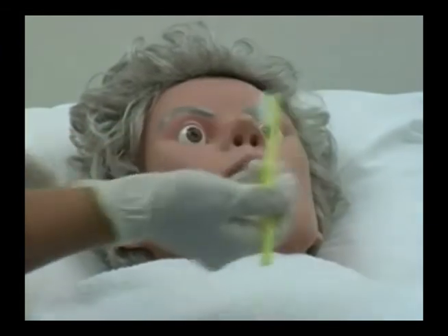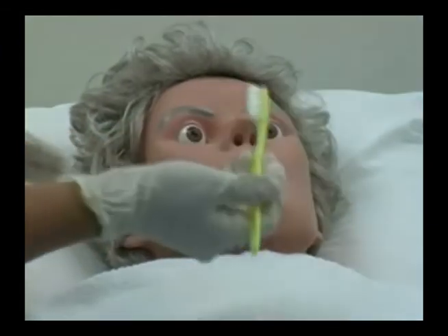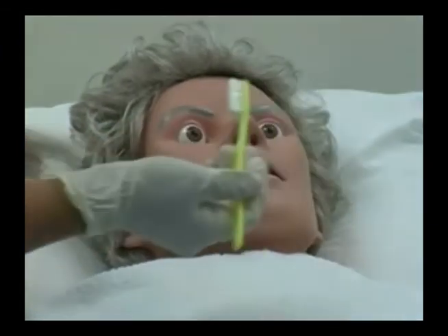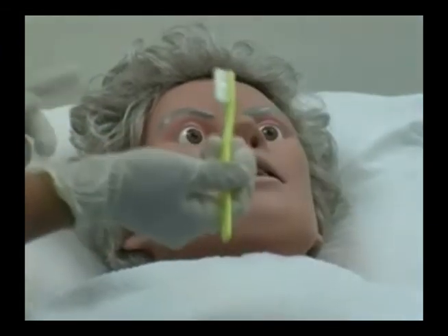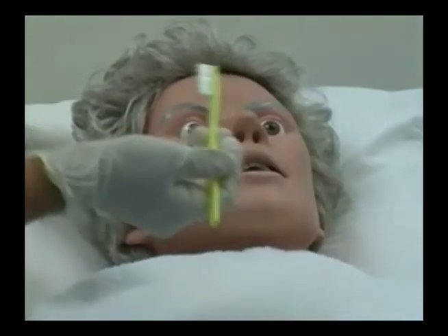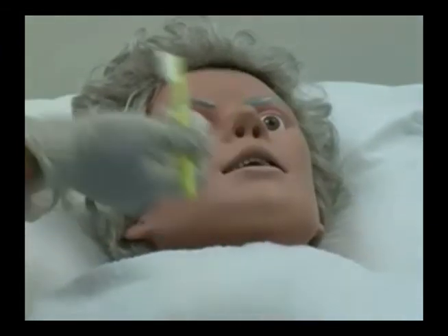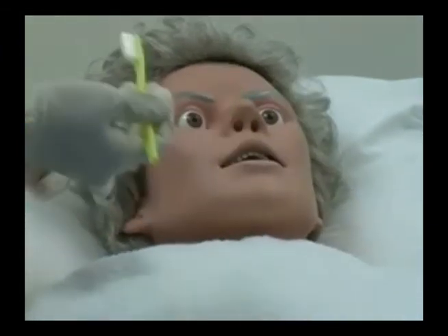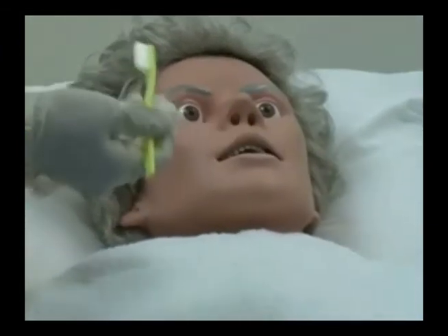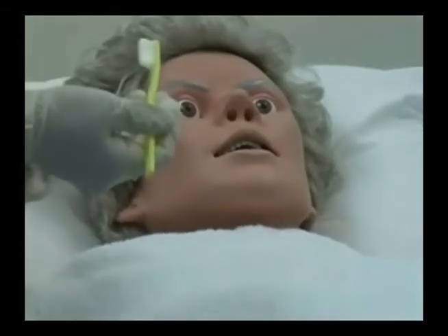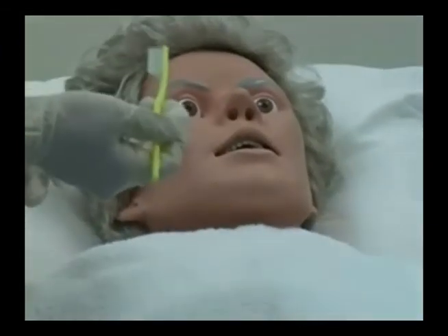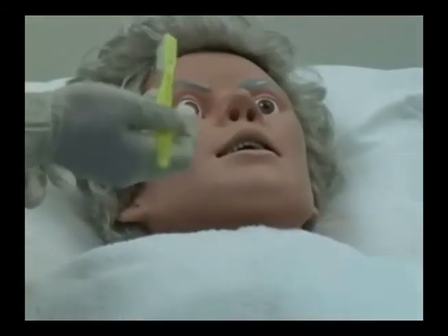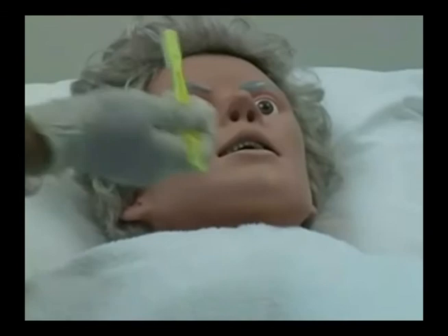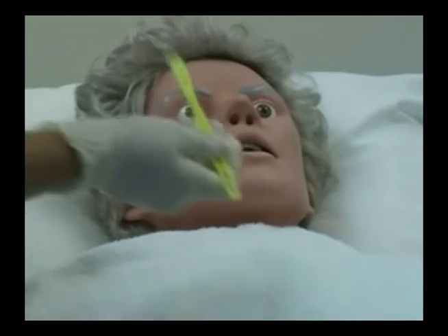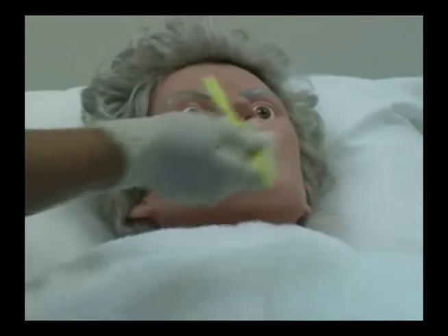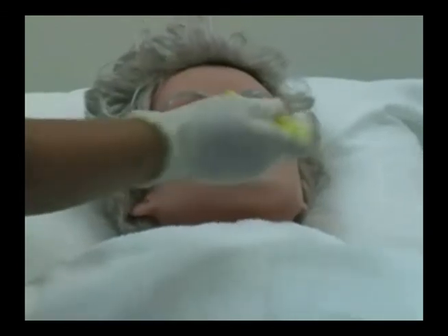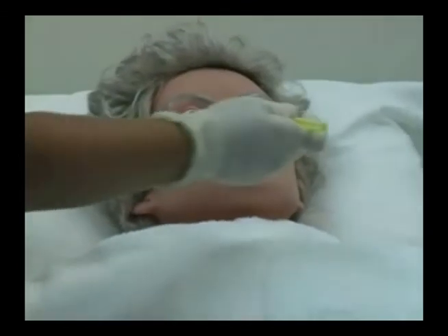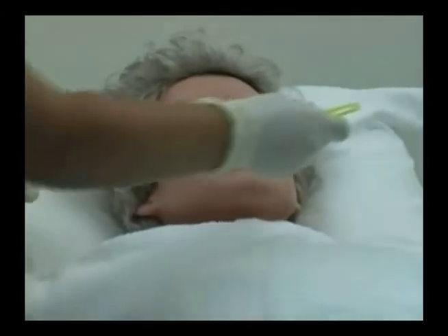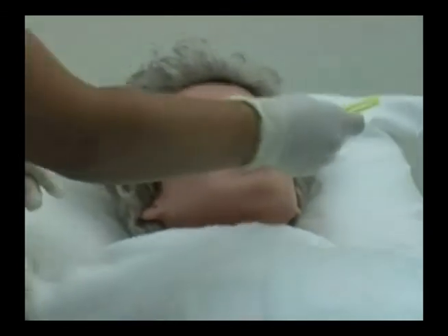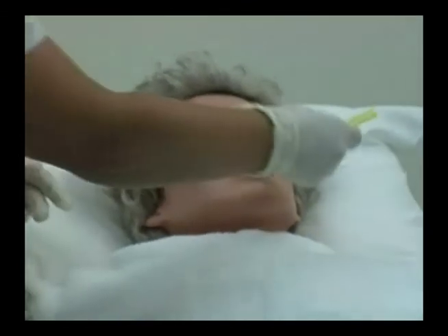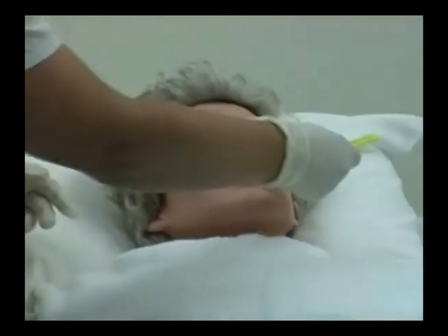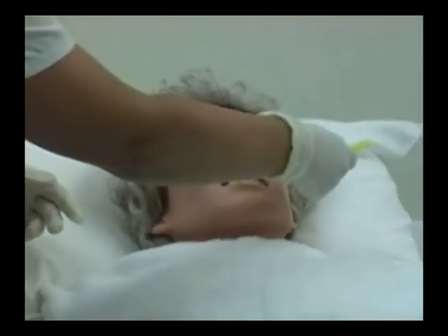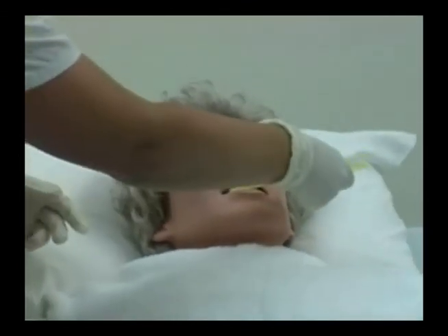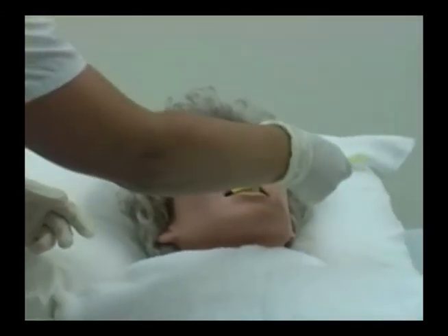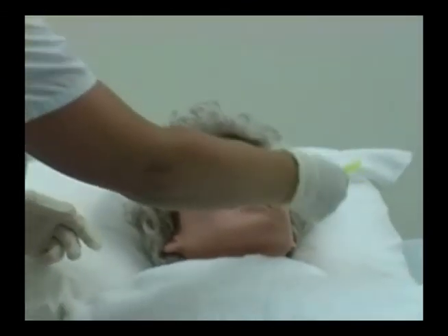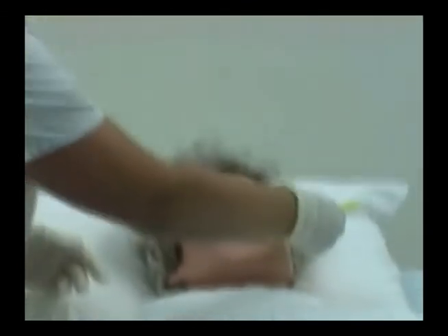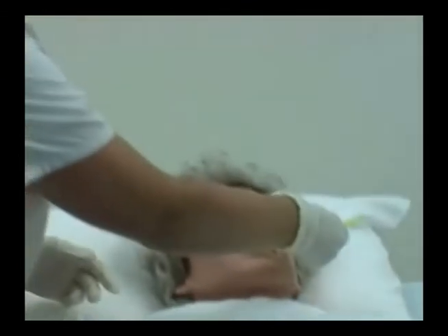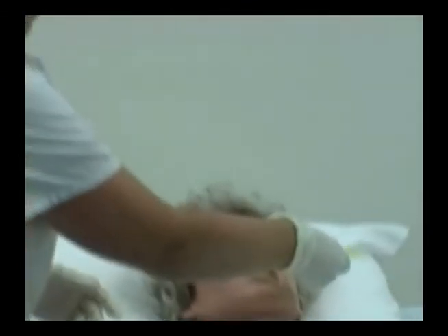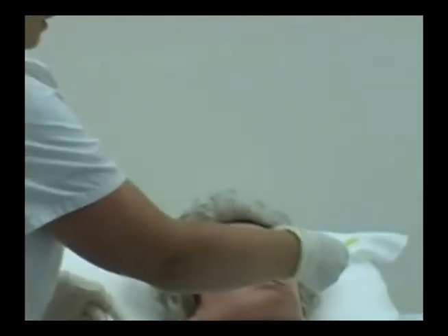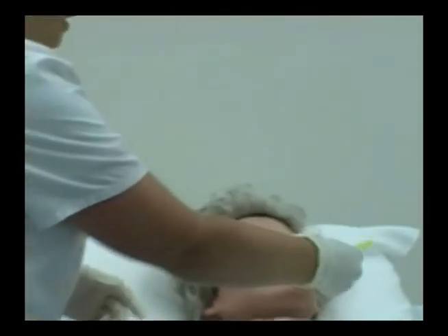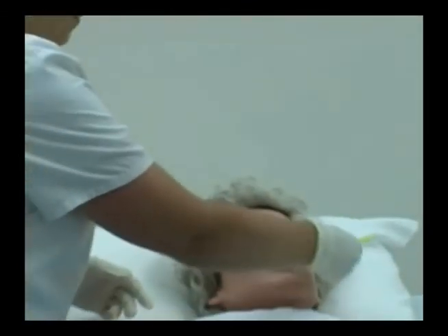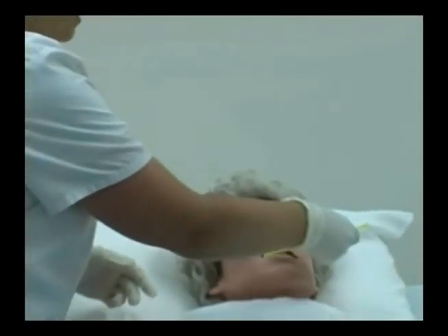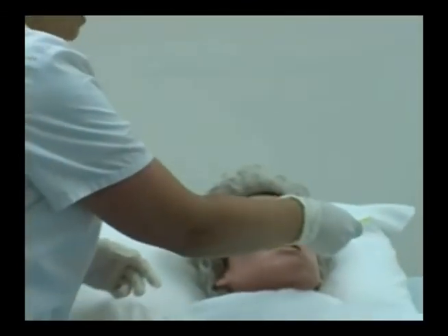Then I'm going to ask Mr. Smart to stick out his tongue if he's able to, and I'm going to brush the top of his tongue.